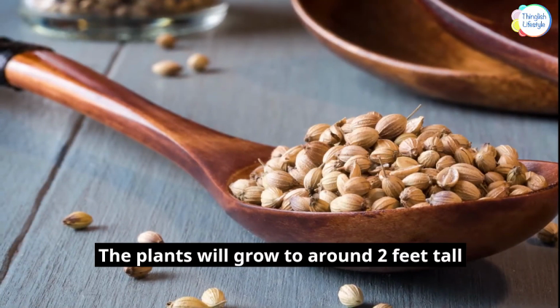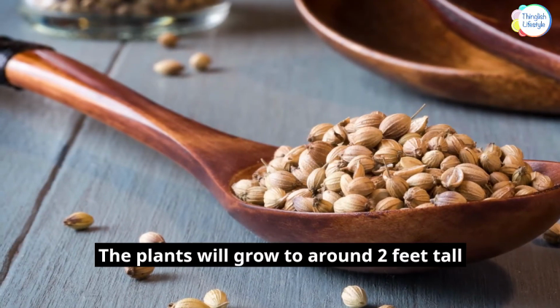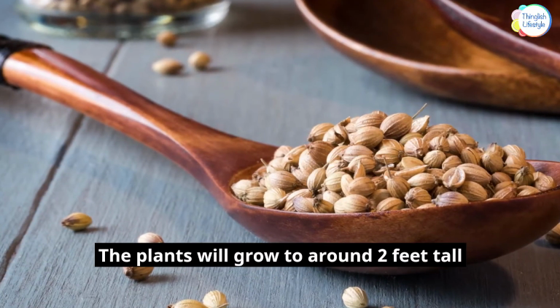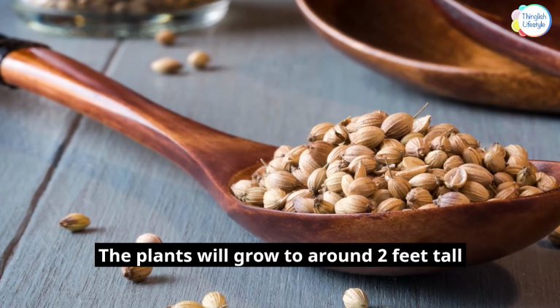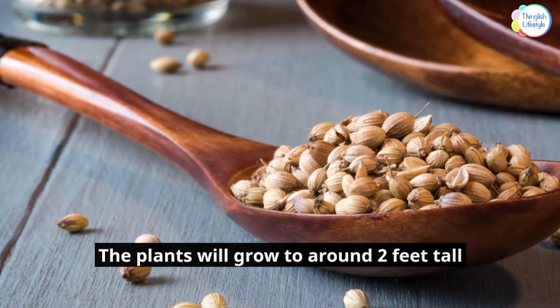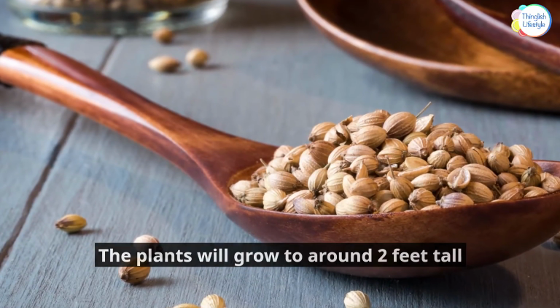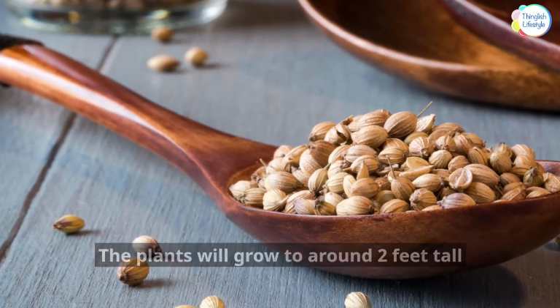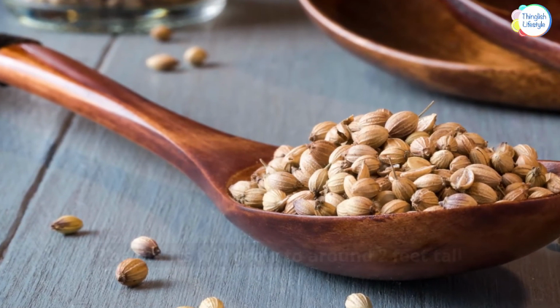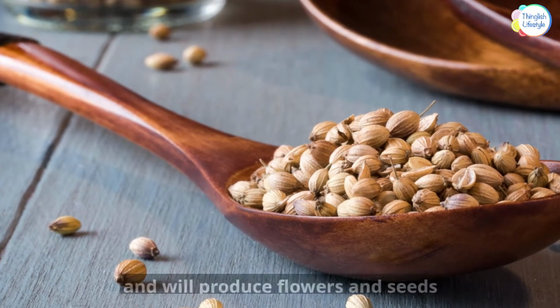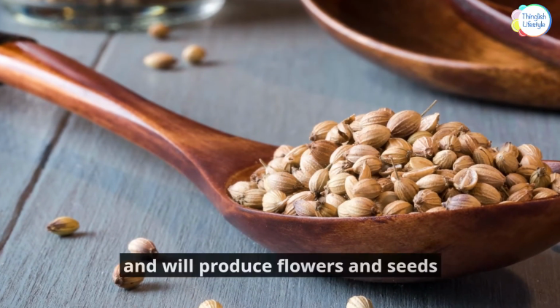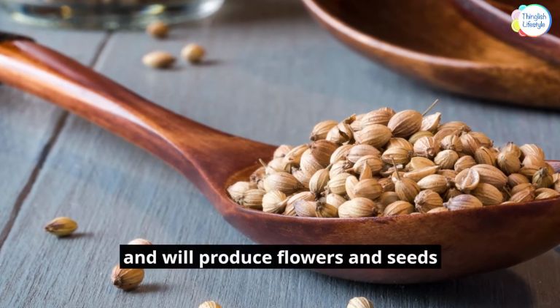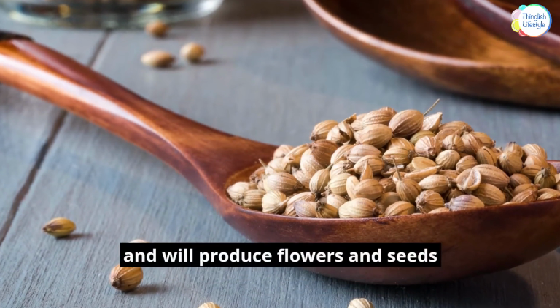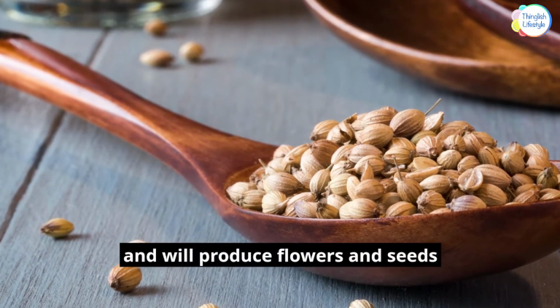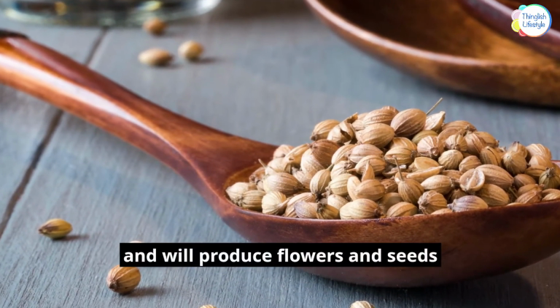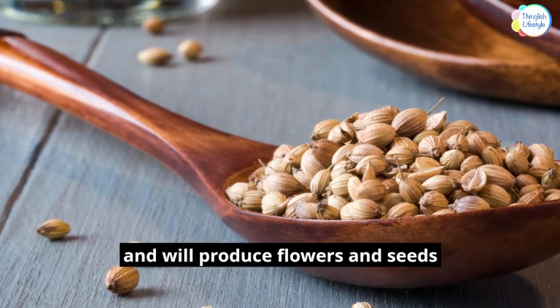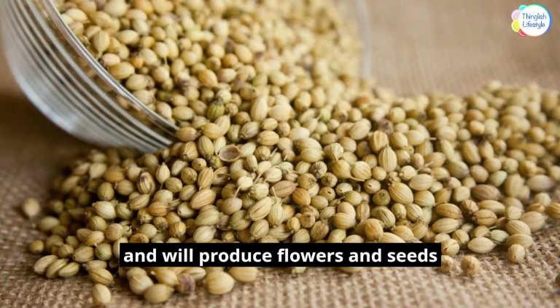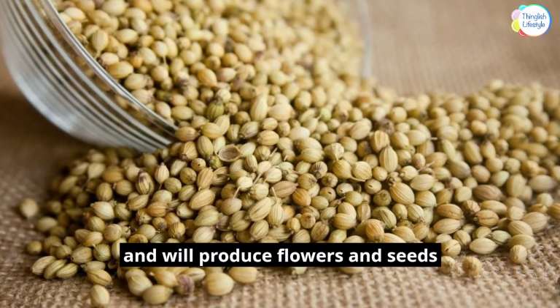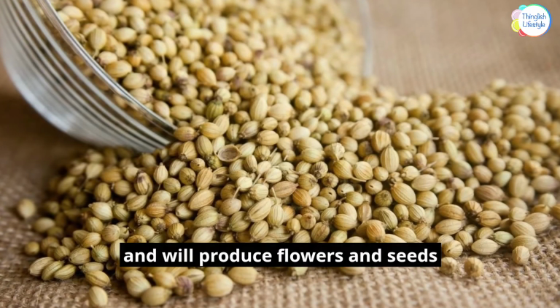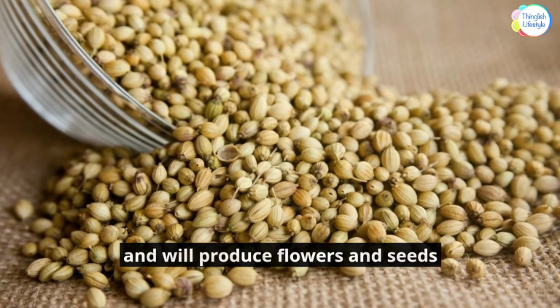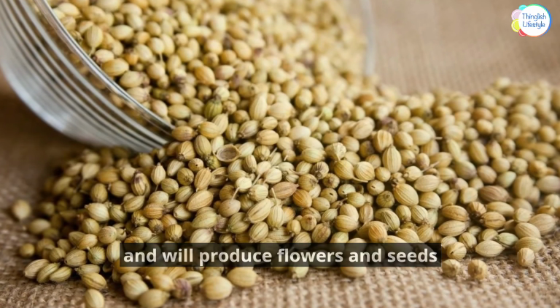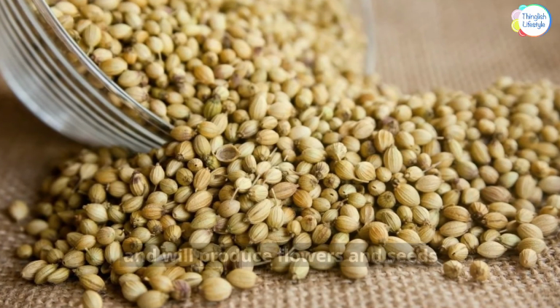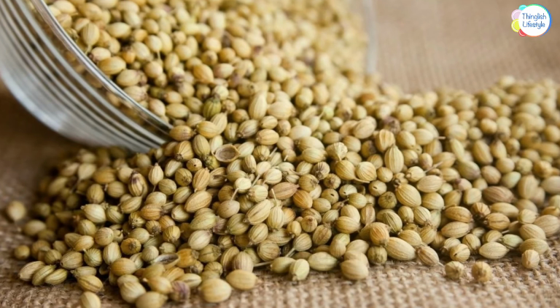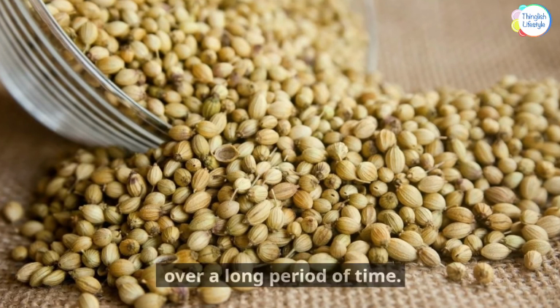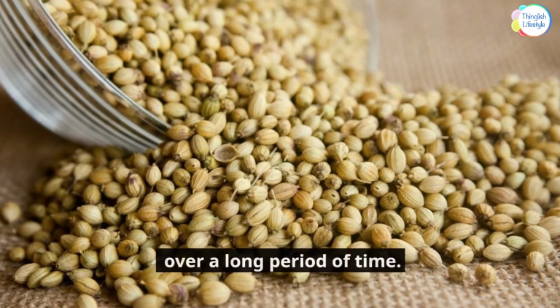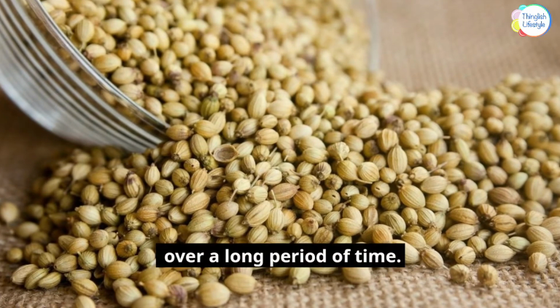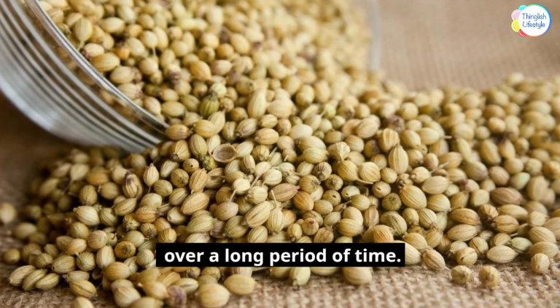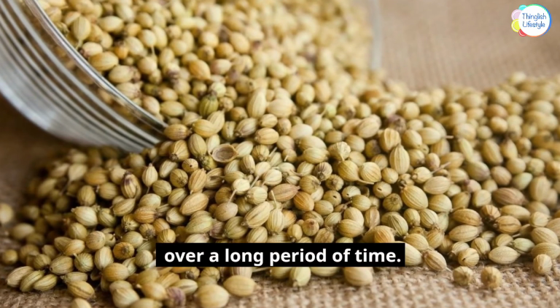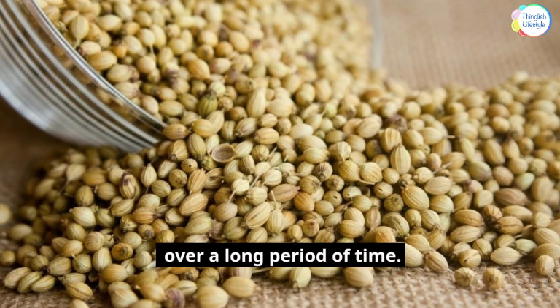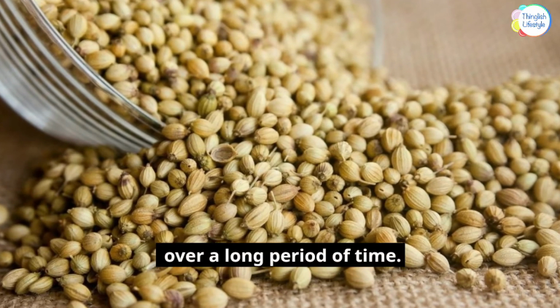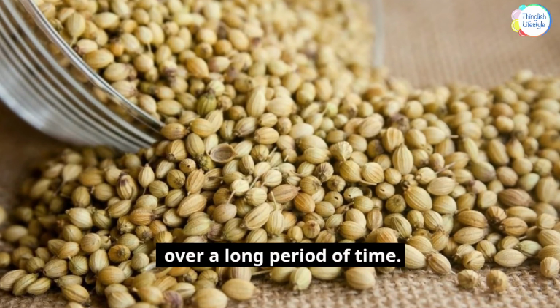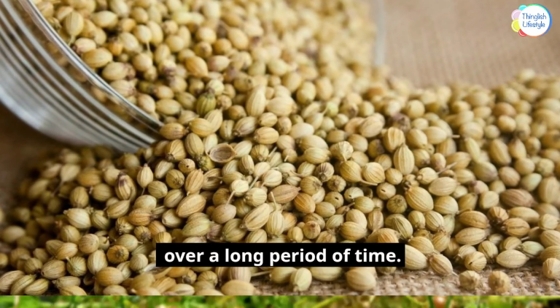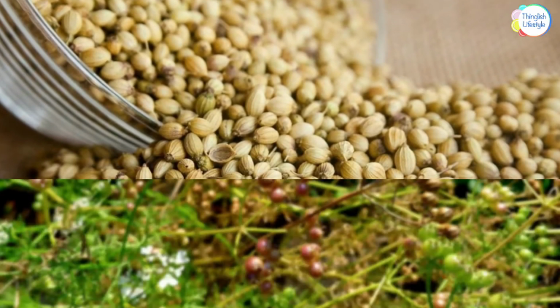The plants will grow to around 2 feet tall and will produce flowers and seeds over a long period of time.